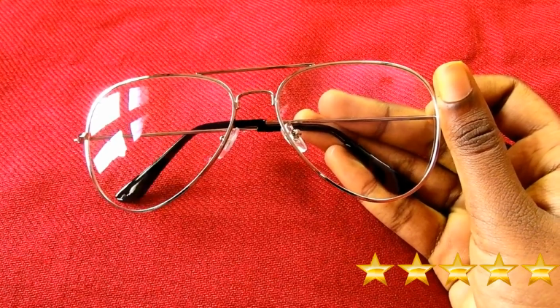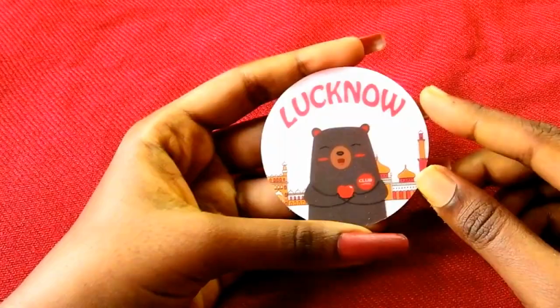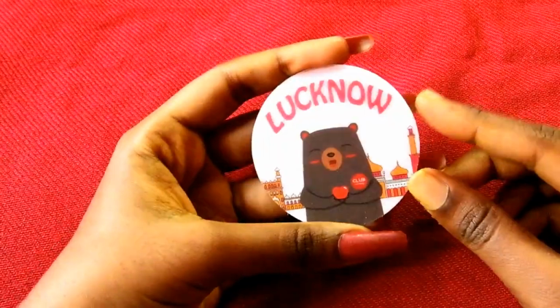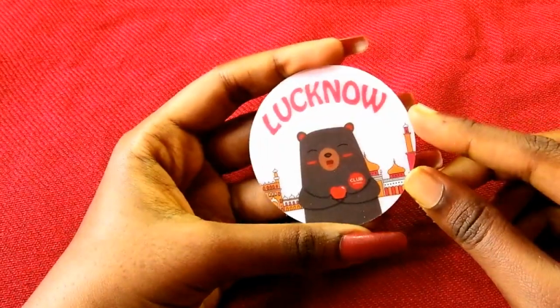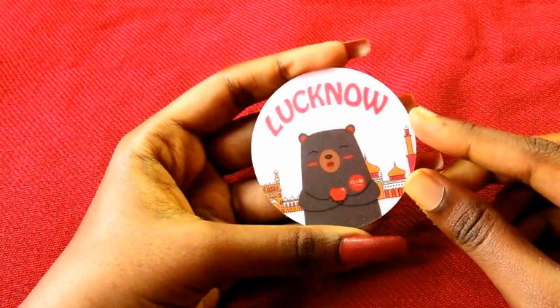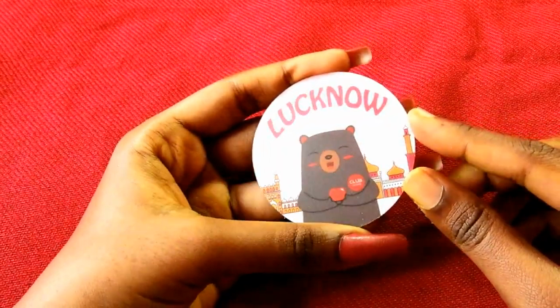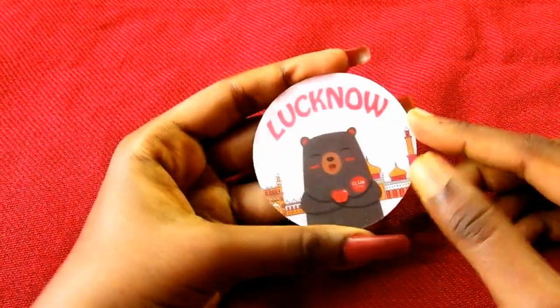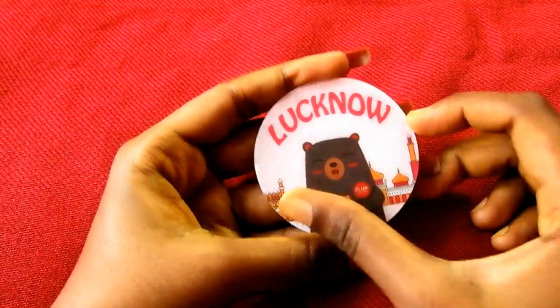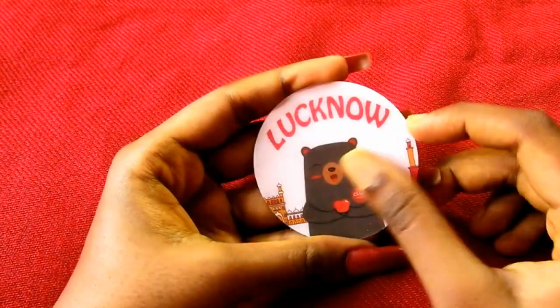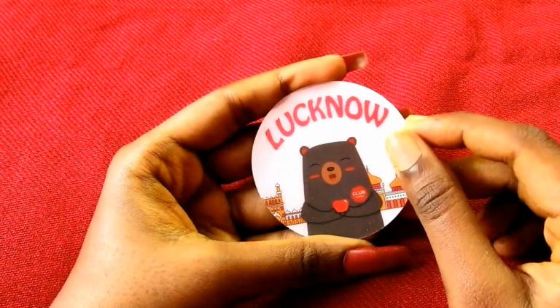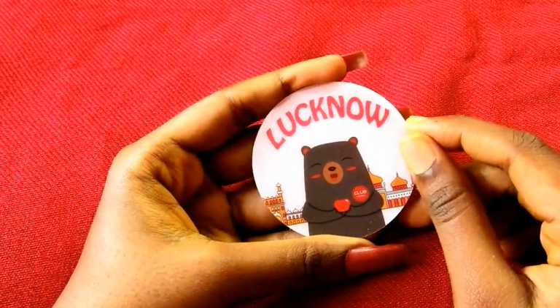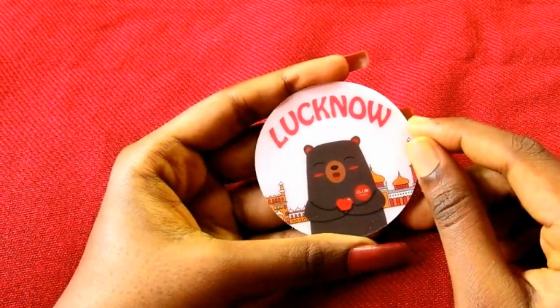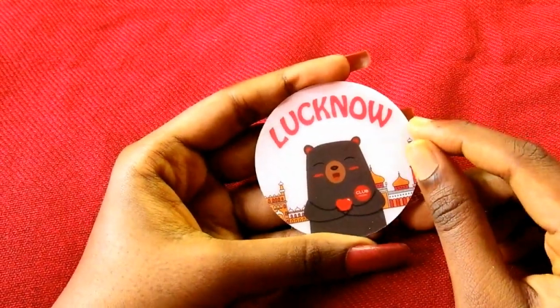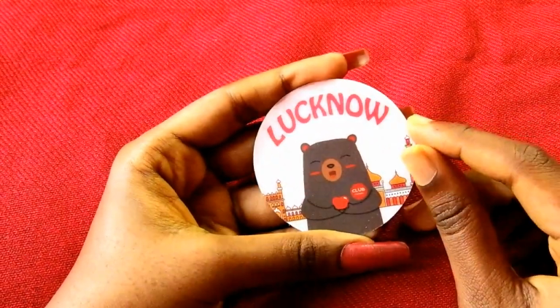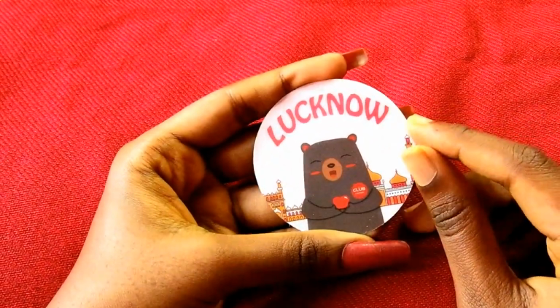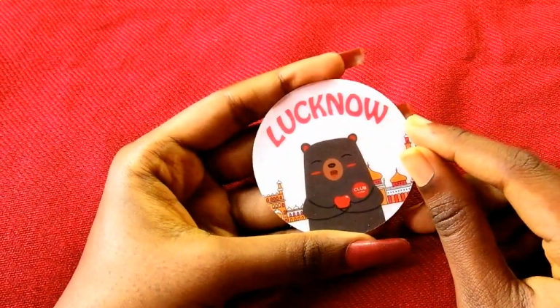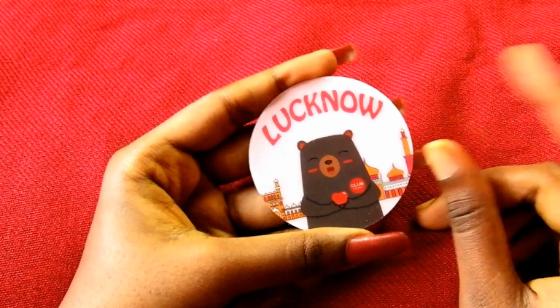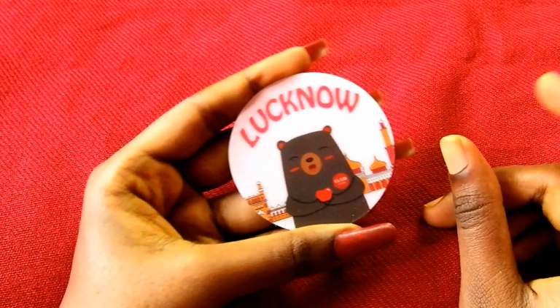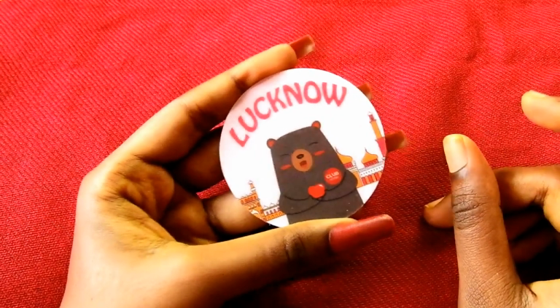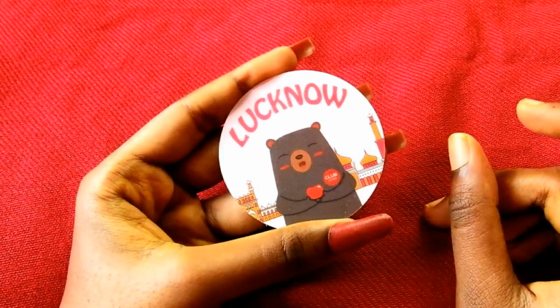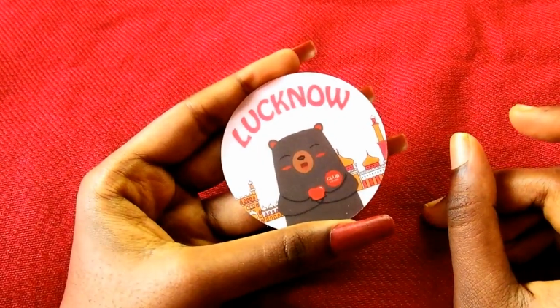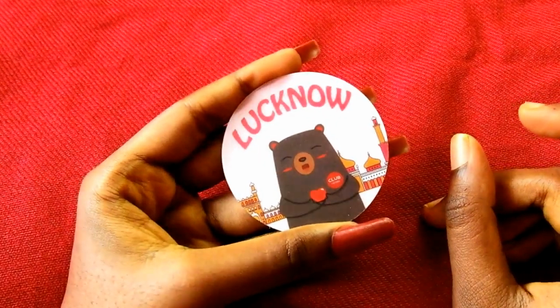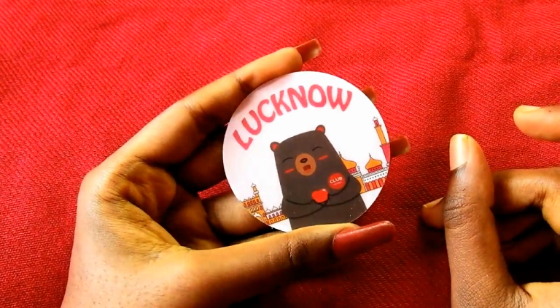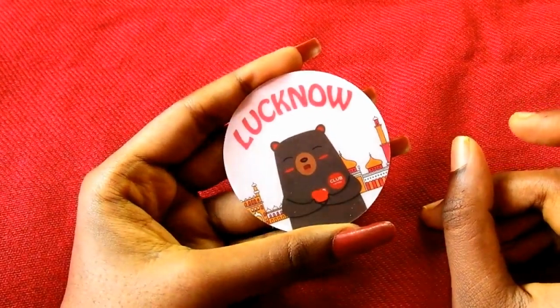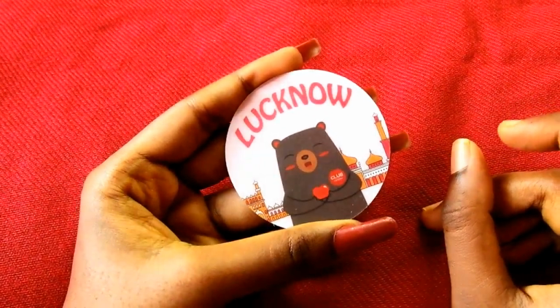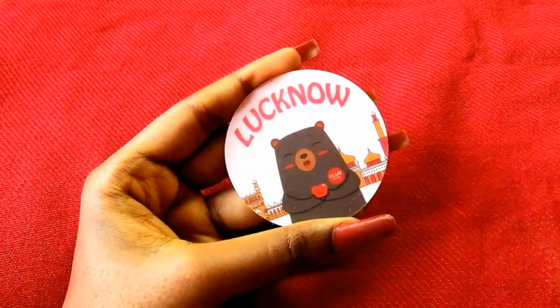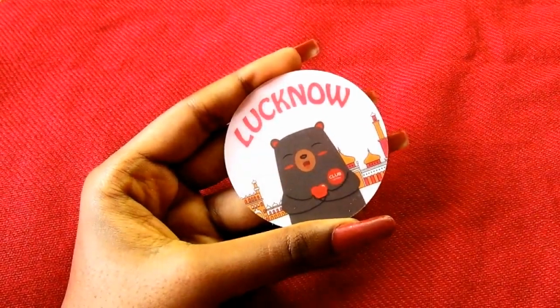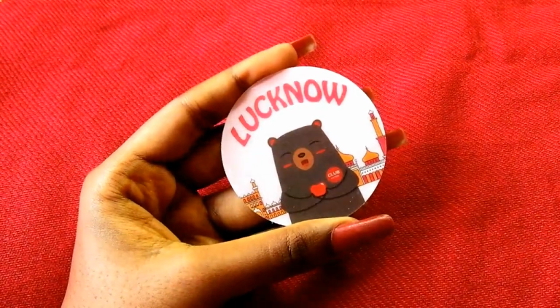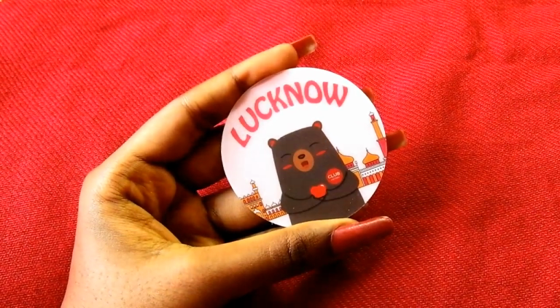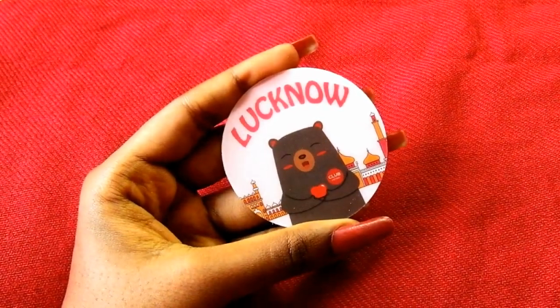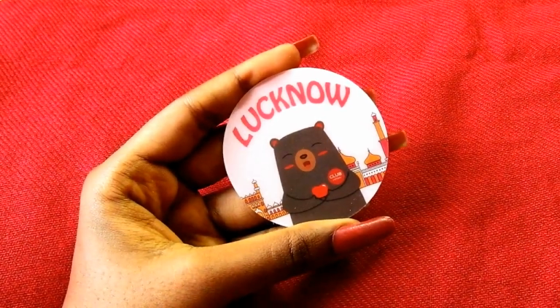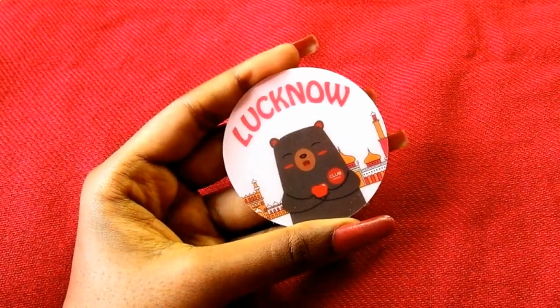In this order also I got a freebie — the same Lucknow sticker. Thank you Club Factory for giving me freebies with every single order.